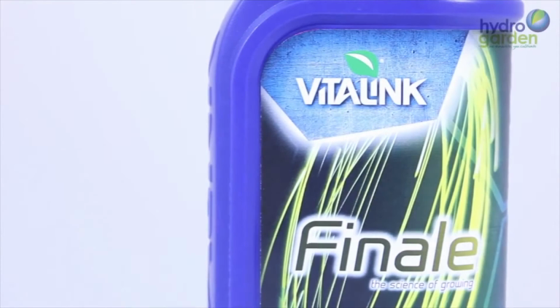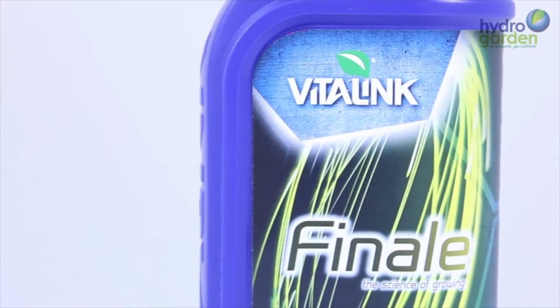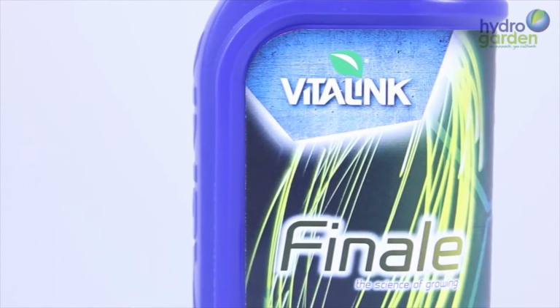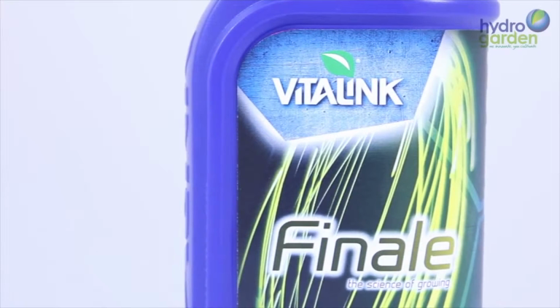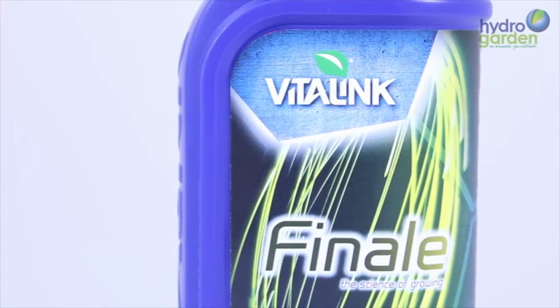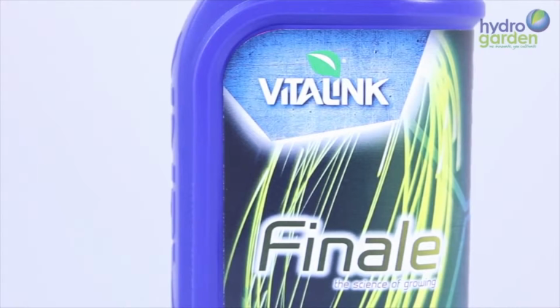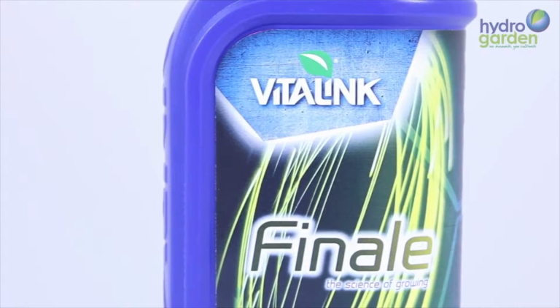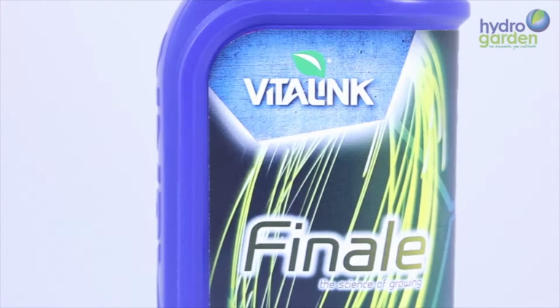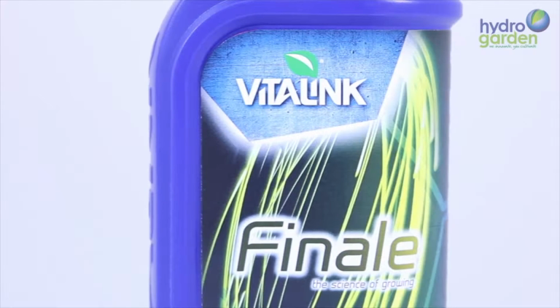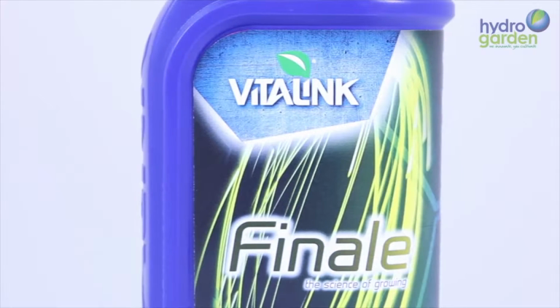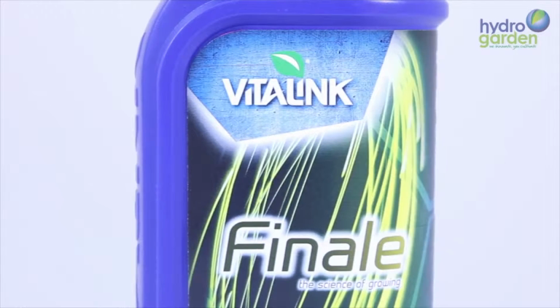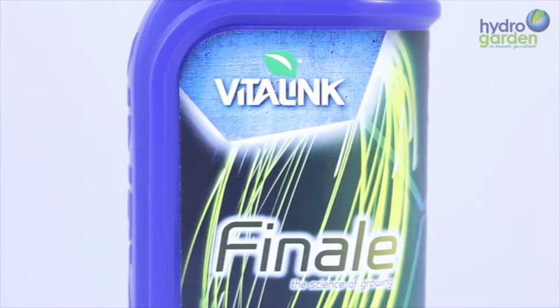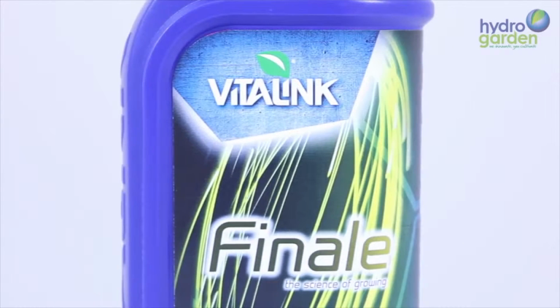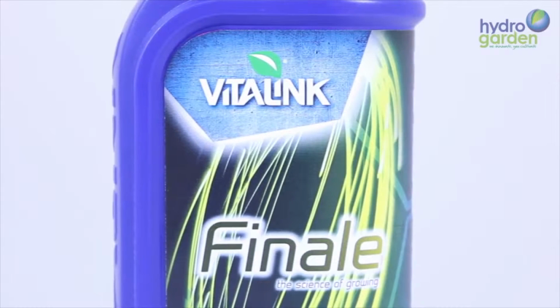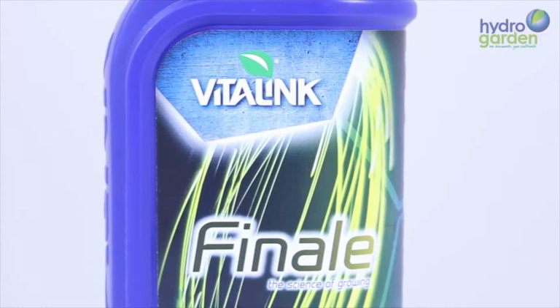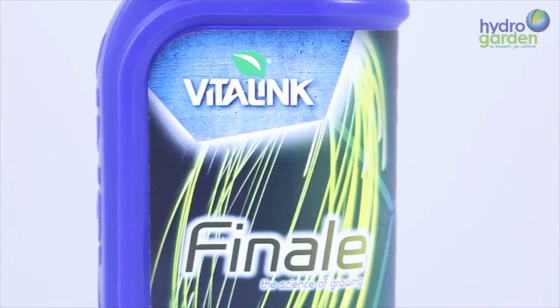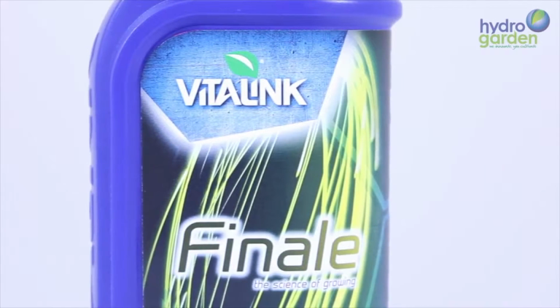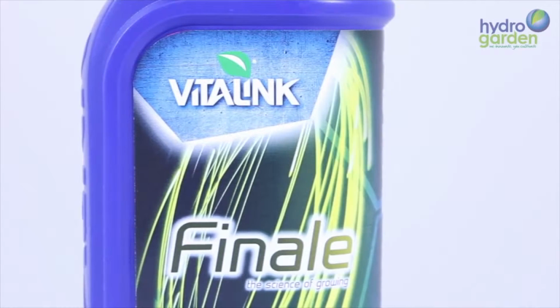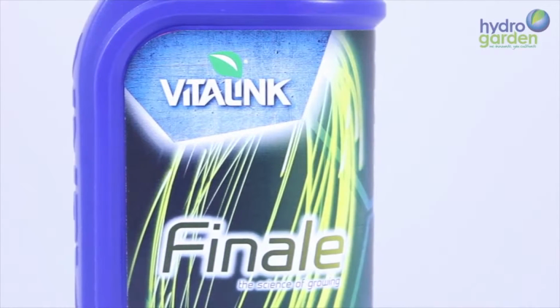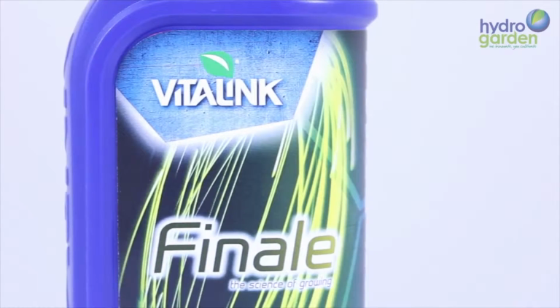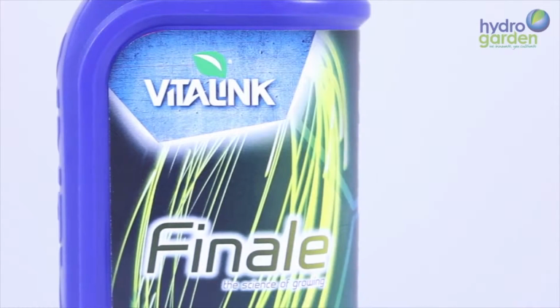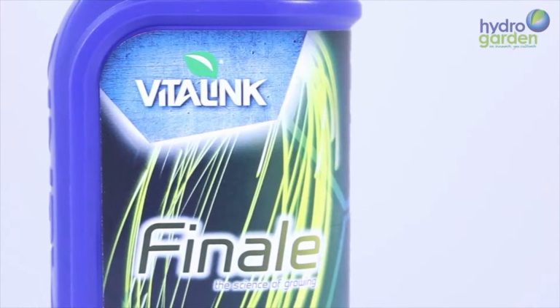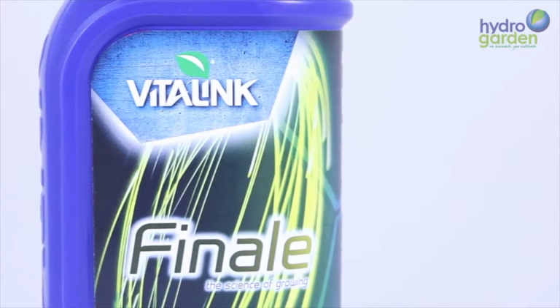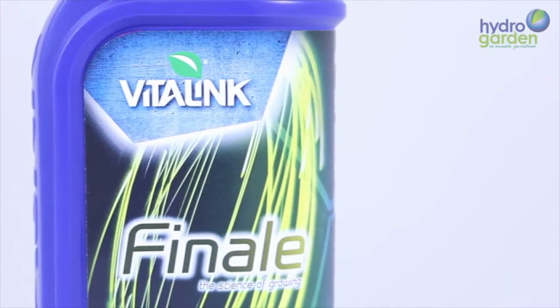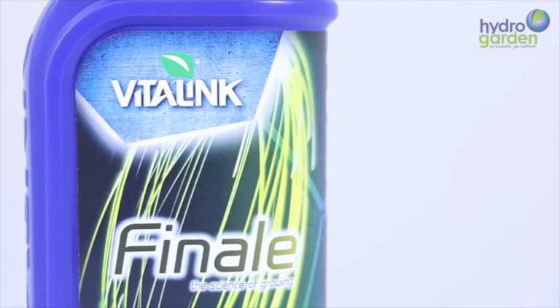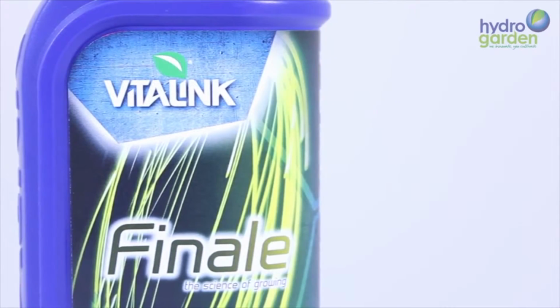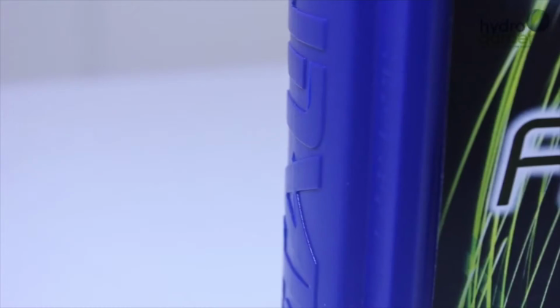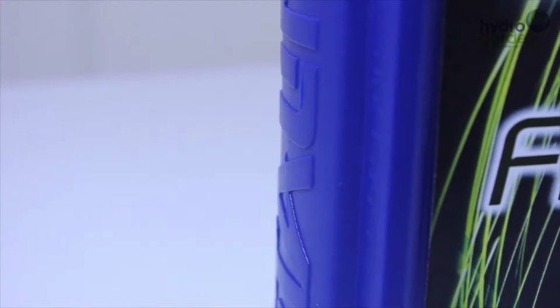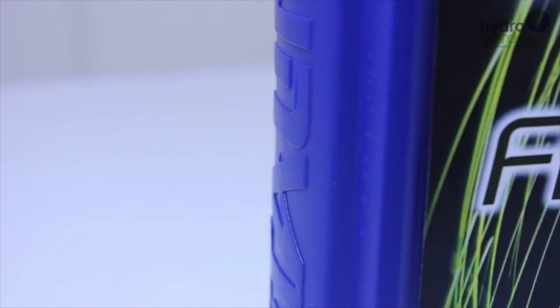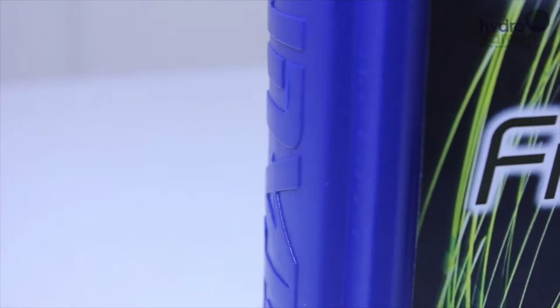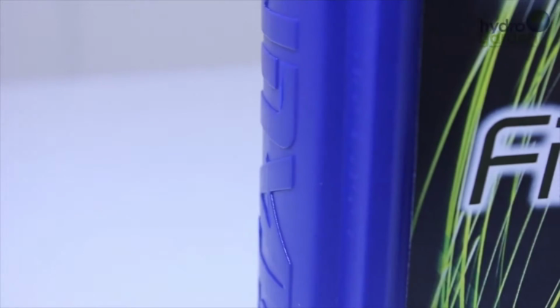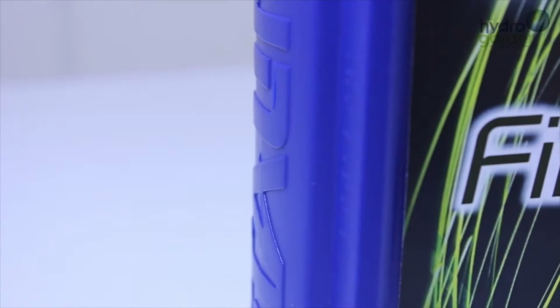Hello and welcome to the HydroGarden TV channel. In this brief video we will look at Vitalink Finale, another product new to our range.